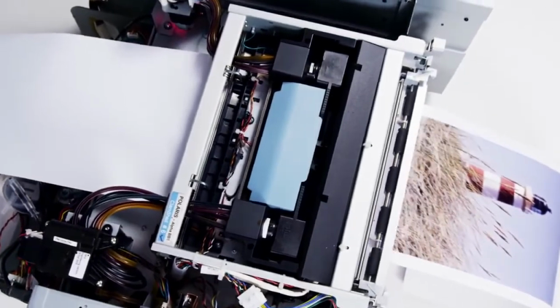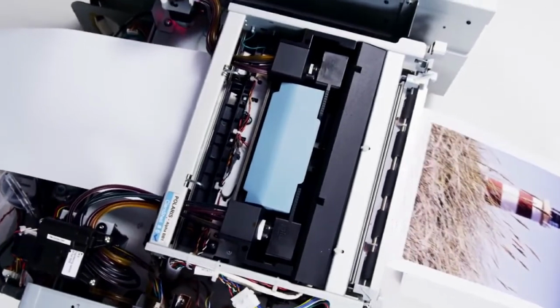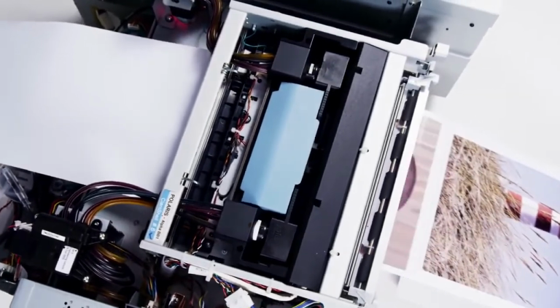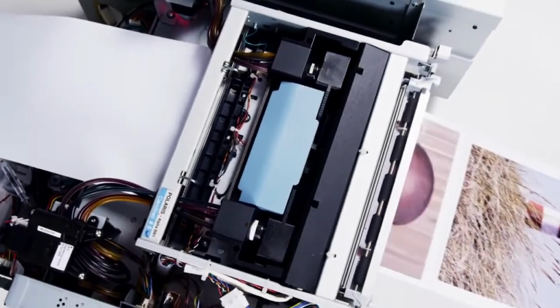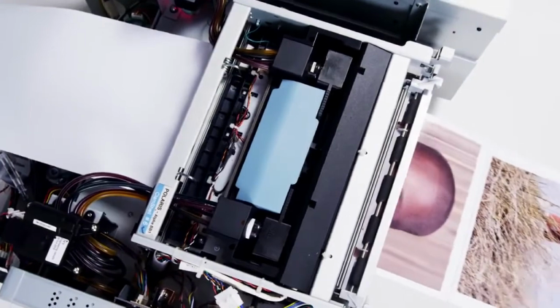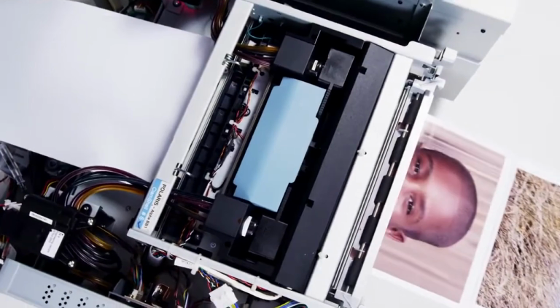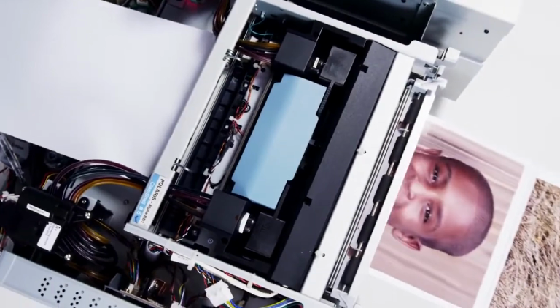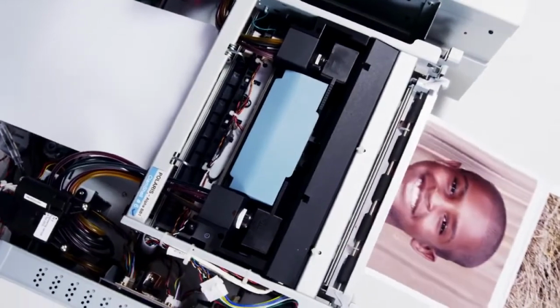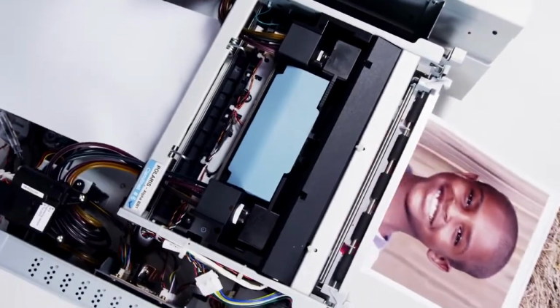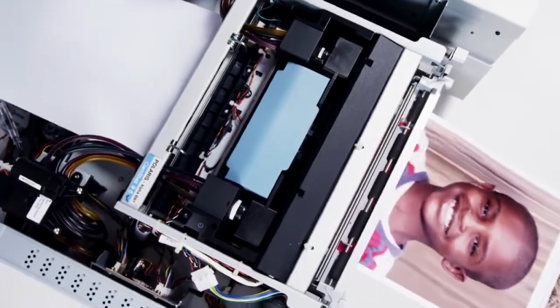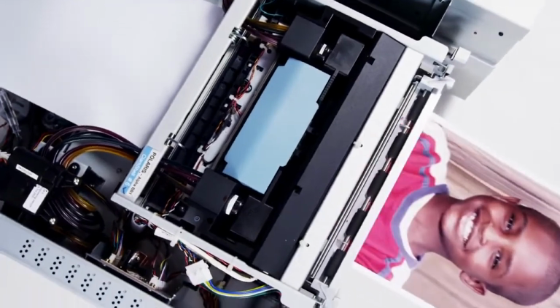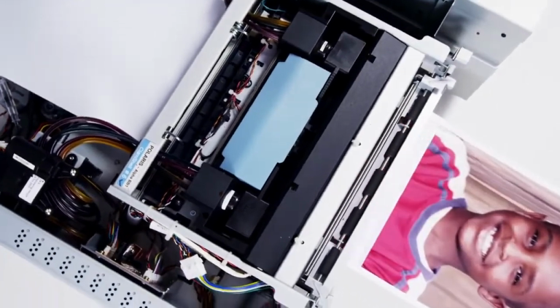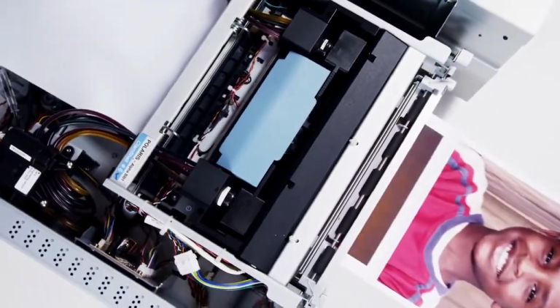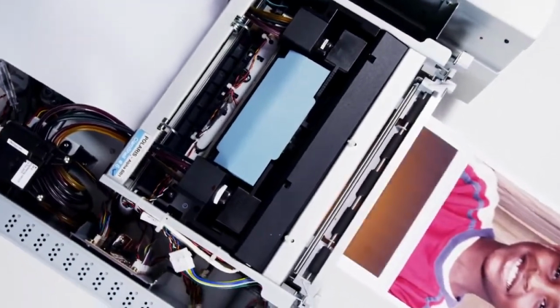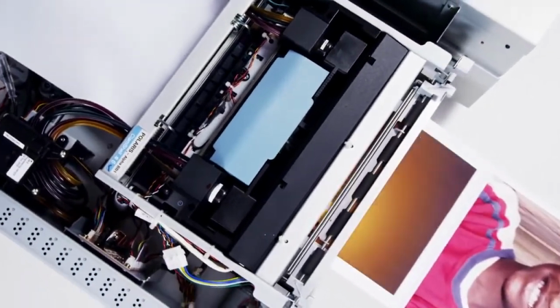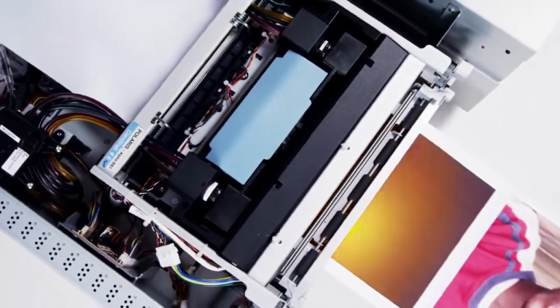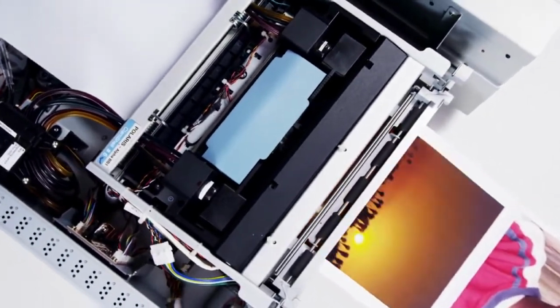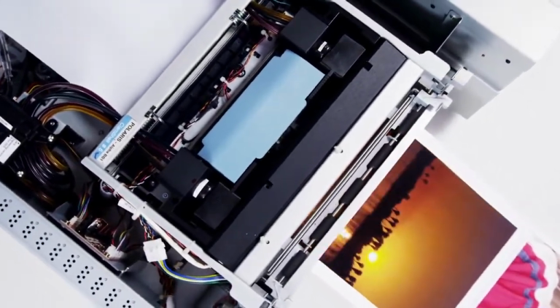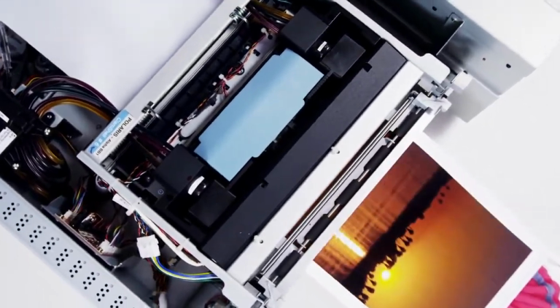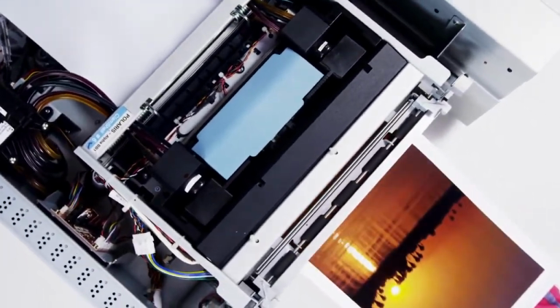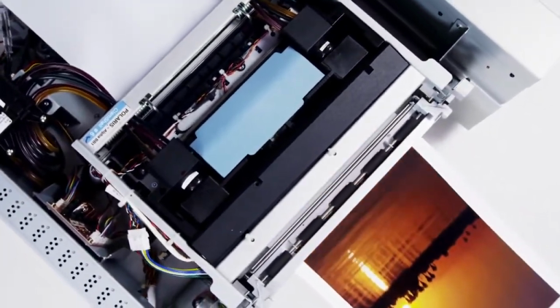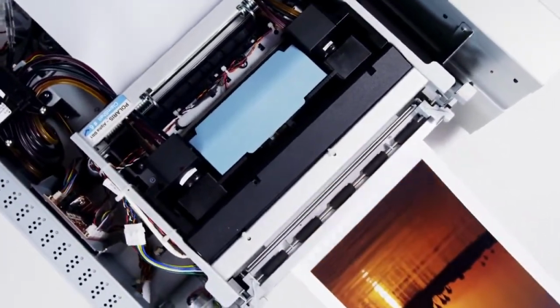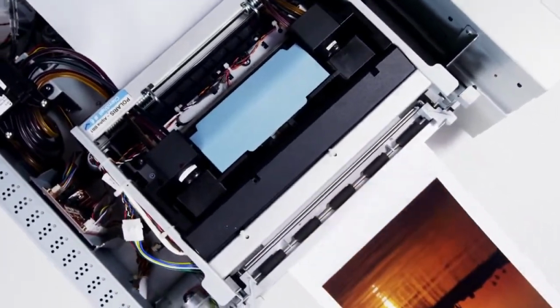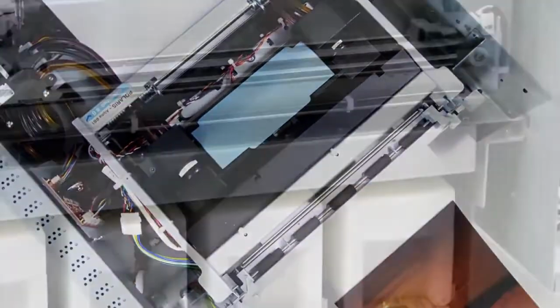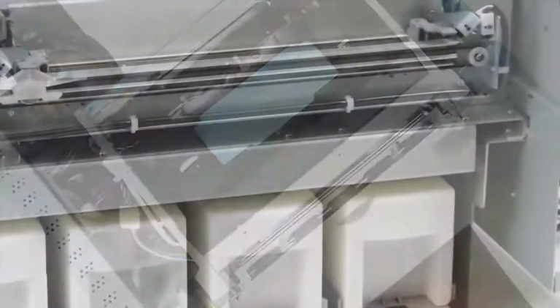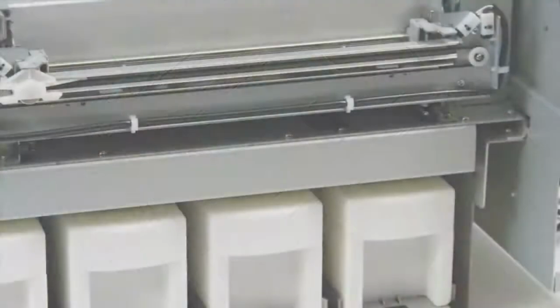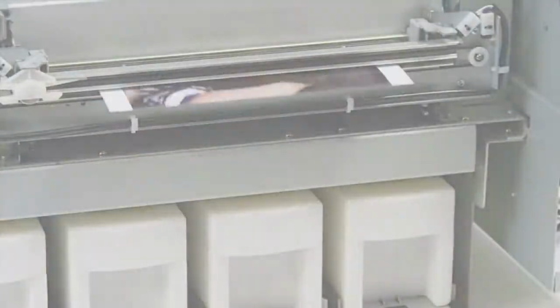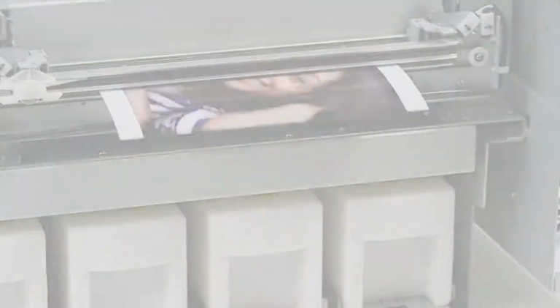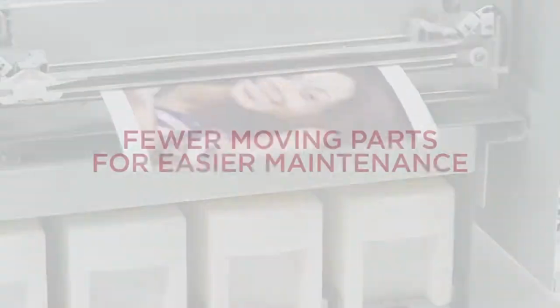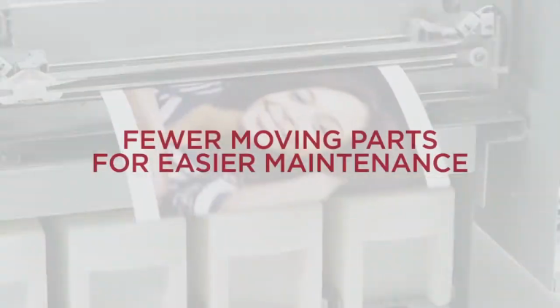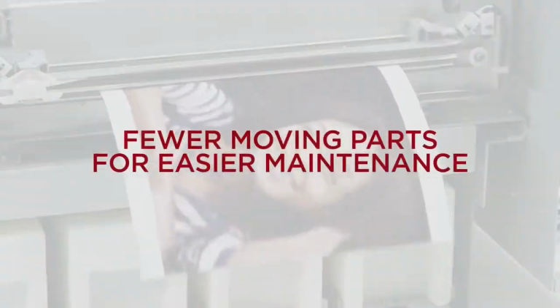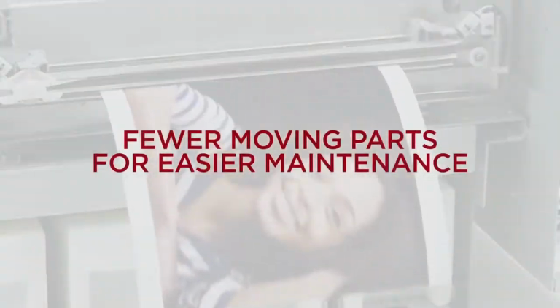This isn't just a new printer. This is the Eureka Moment.